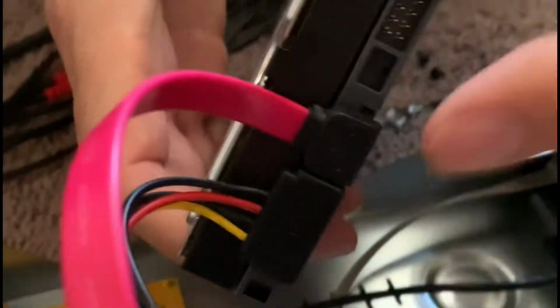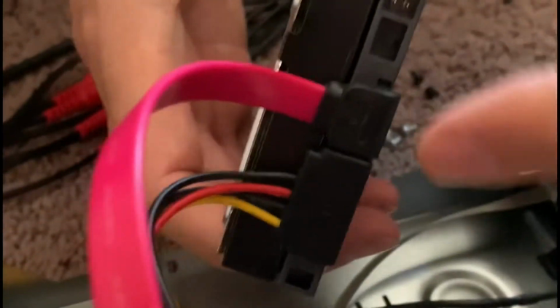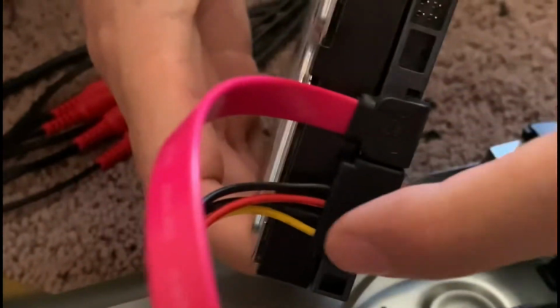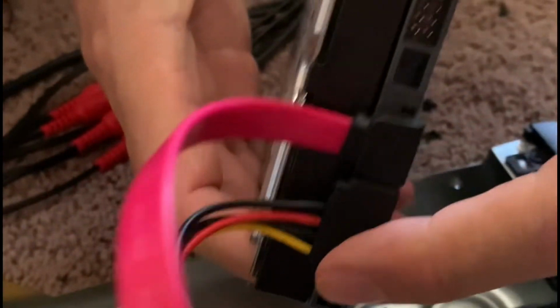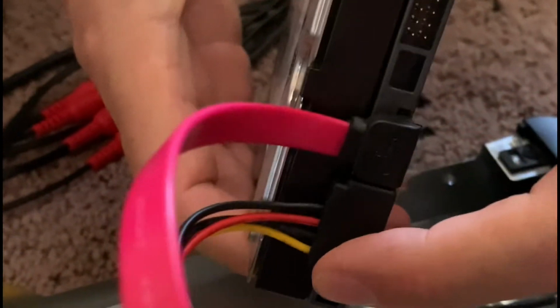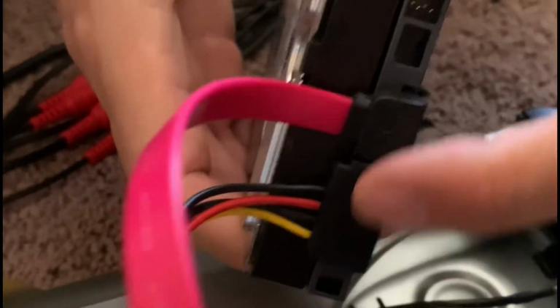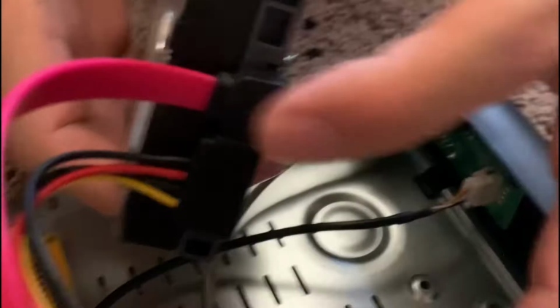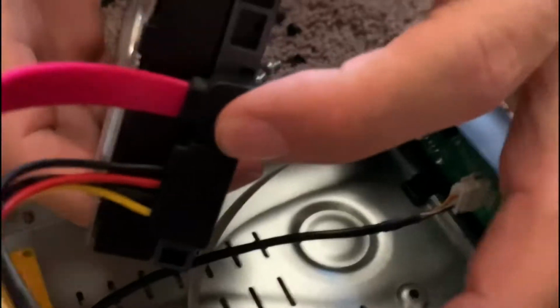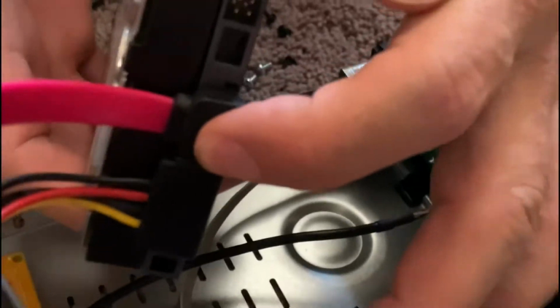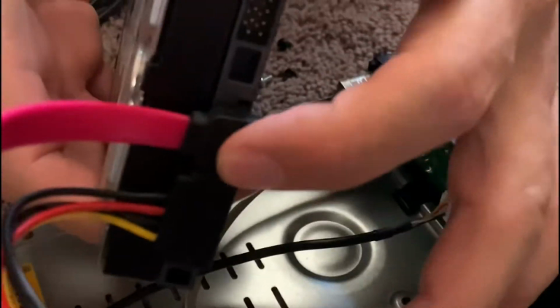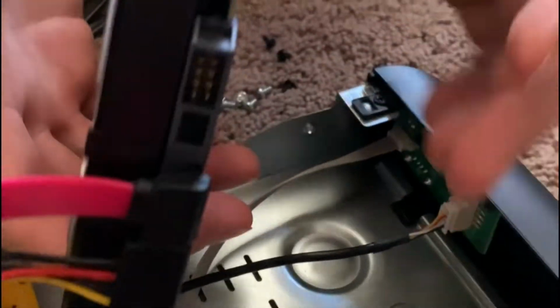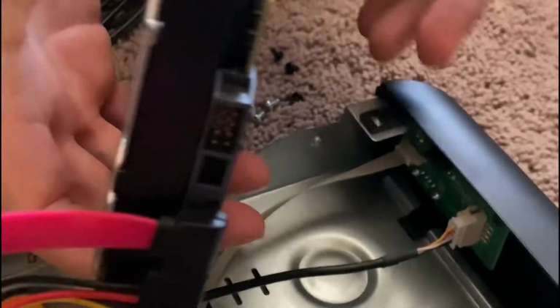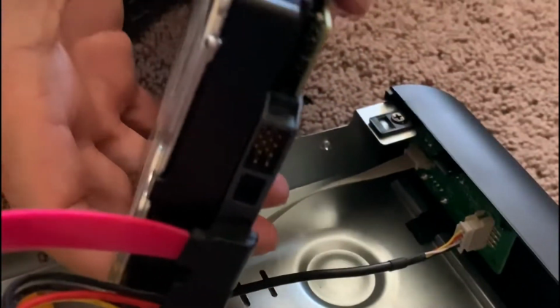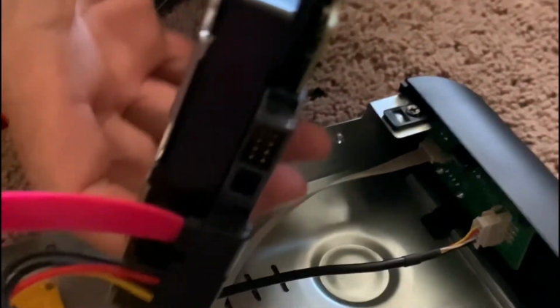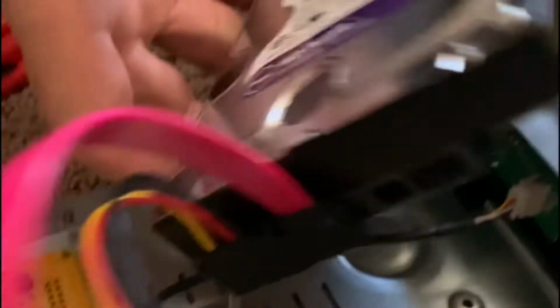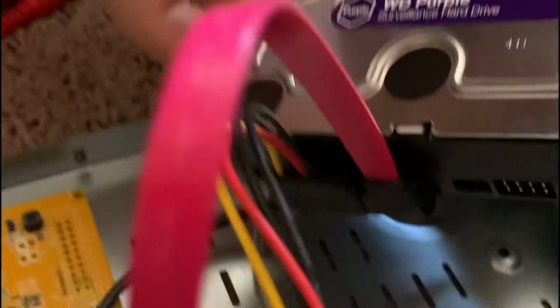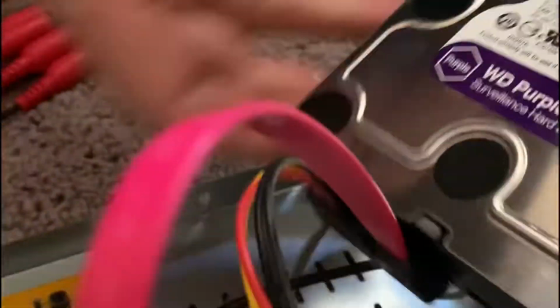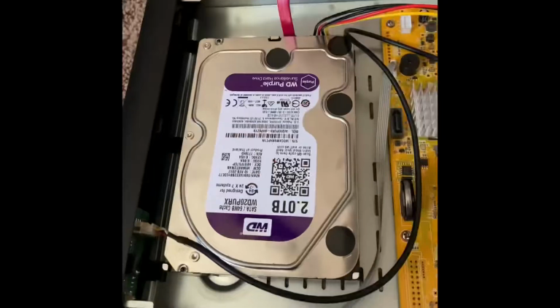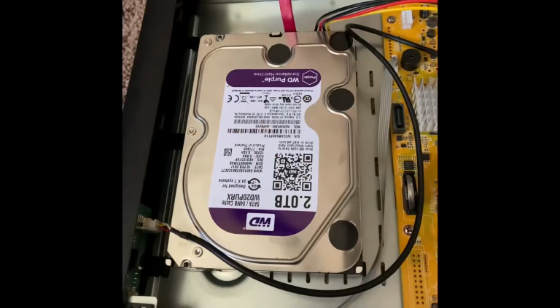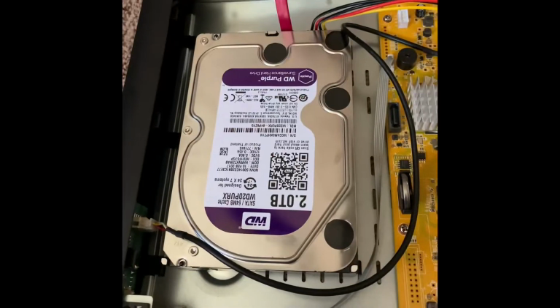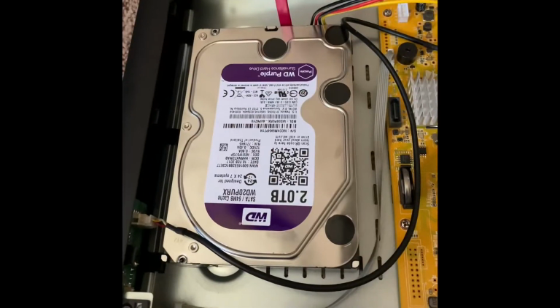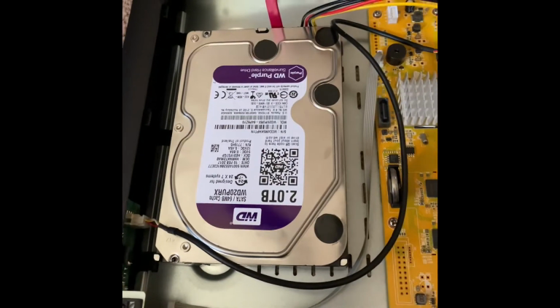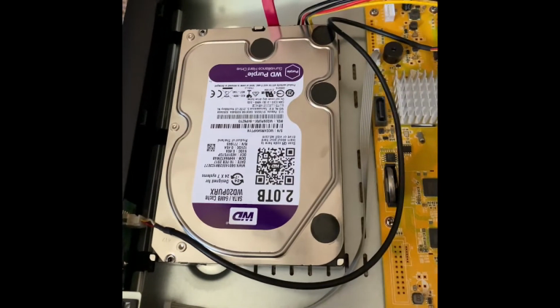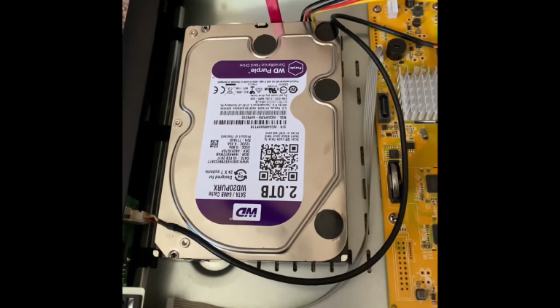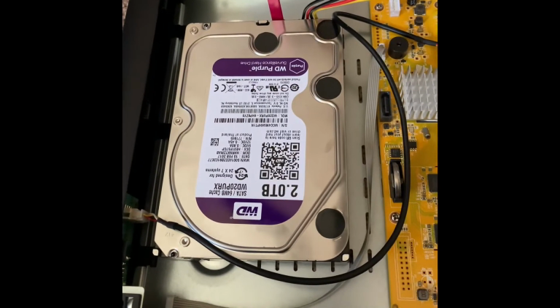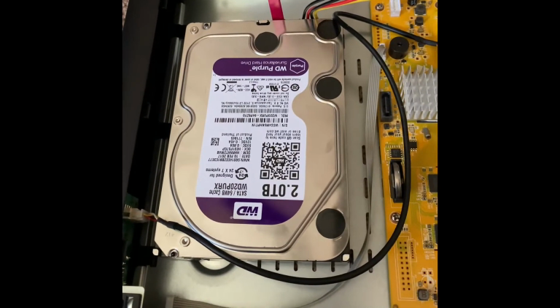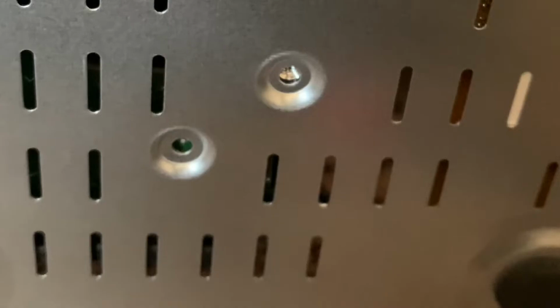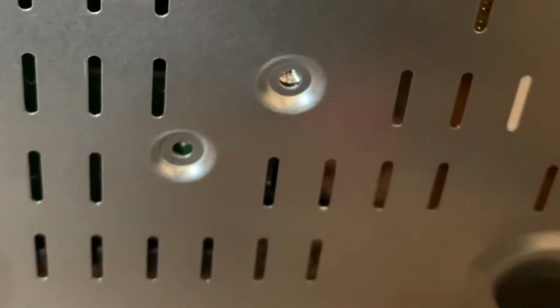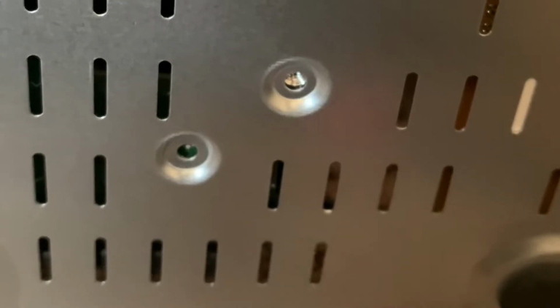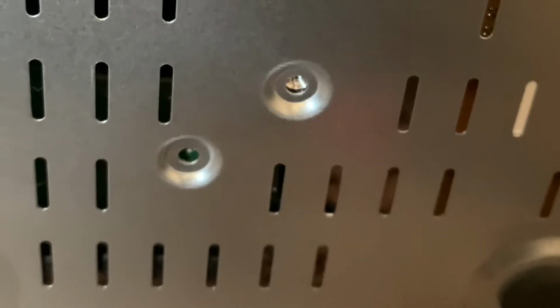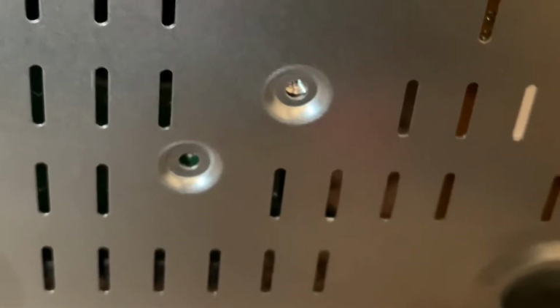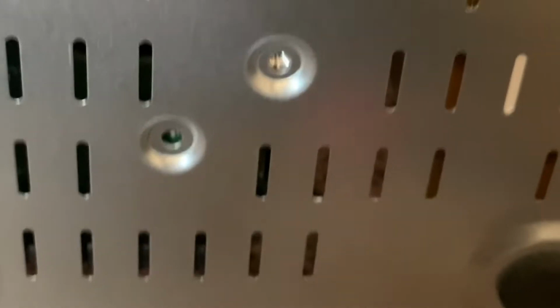Now we're going to plug in the power cable. It might be different on yours, but there are two different cables: one is the data cable and the other is the power cable. Data cables are usually skinnier.